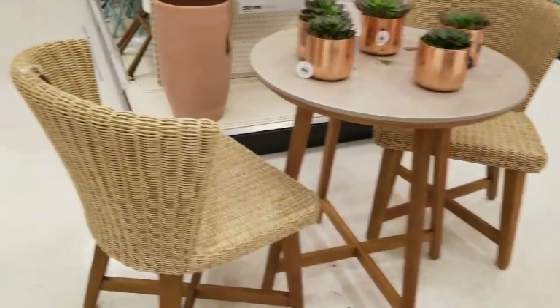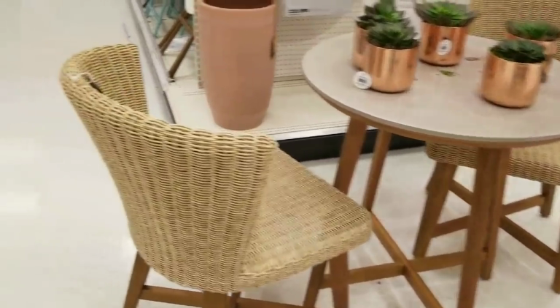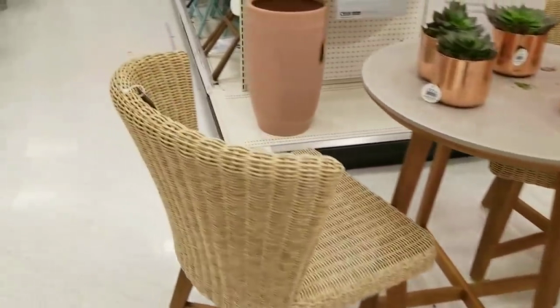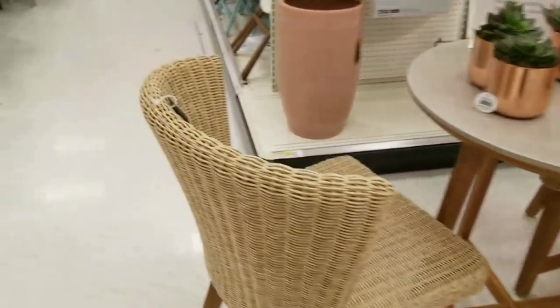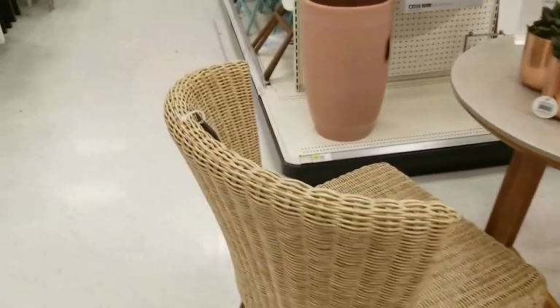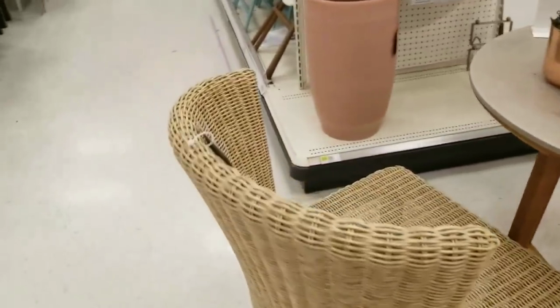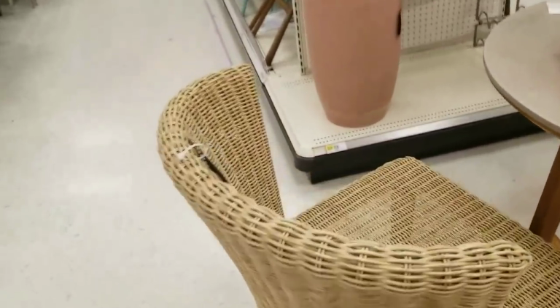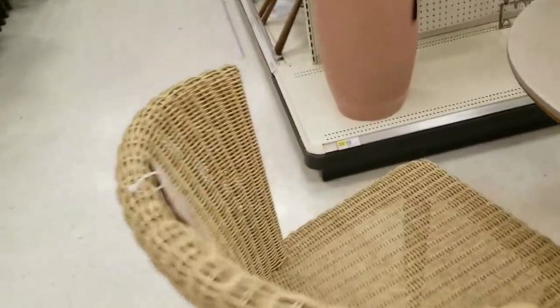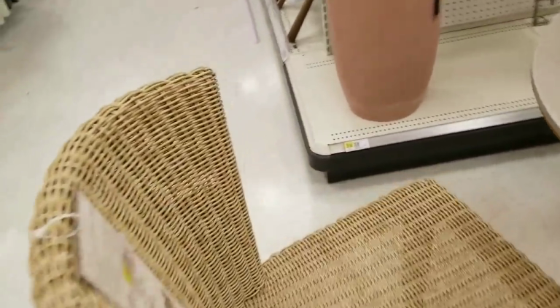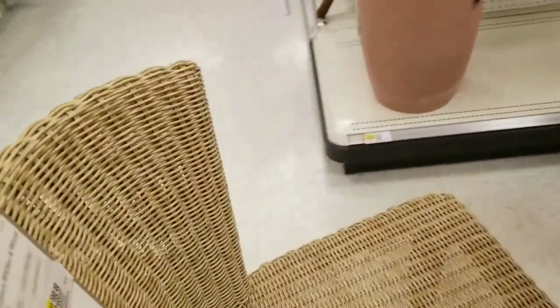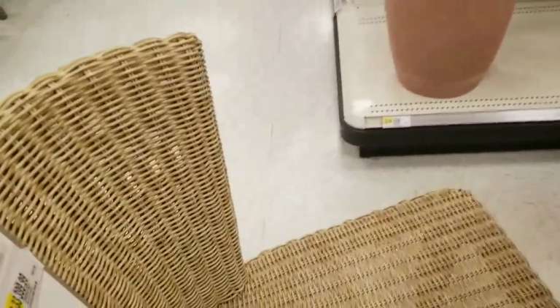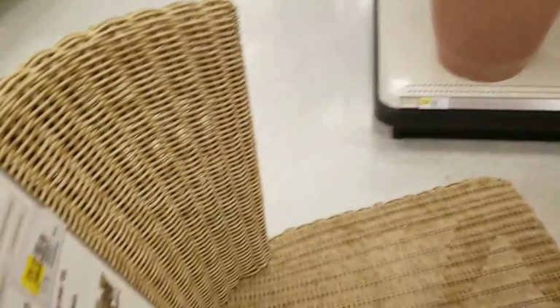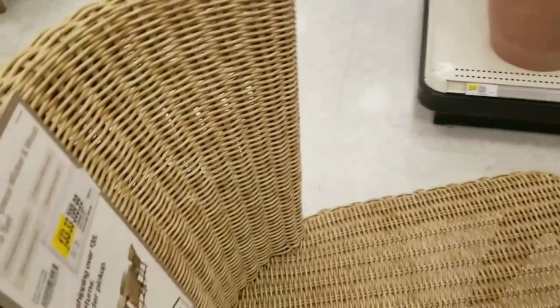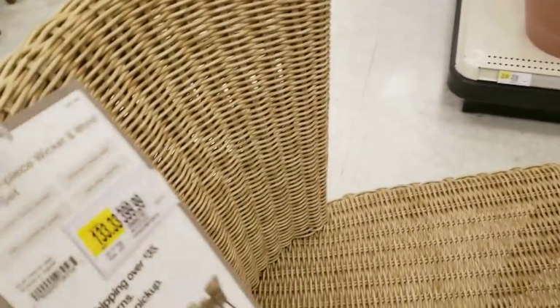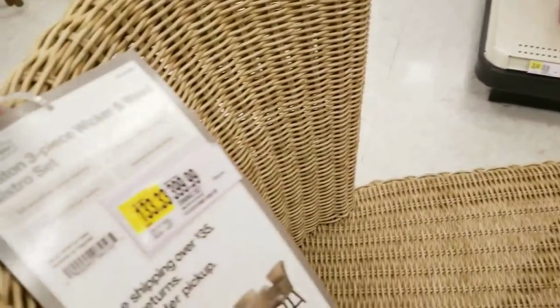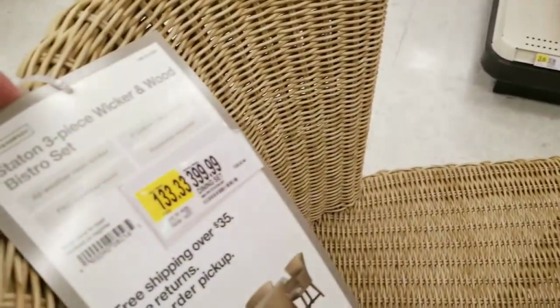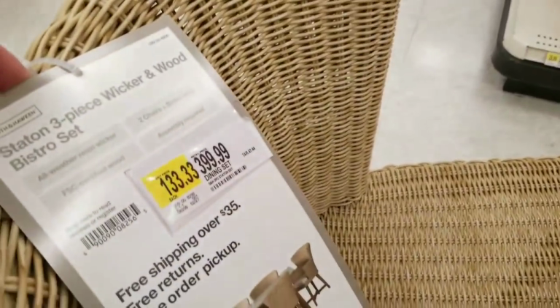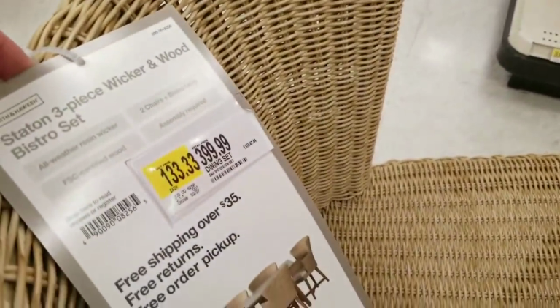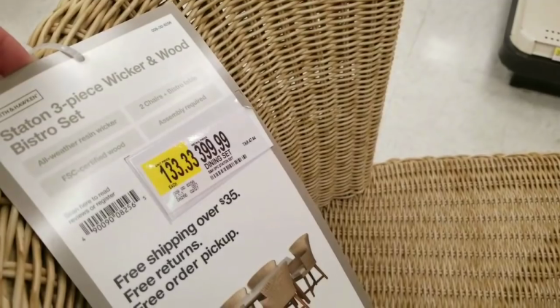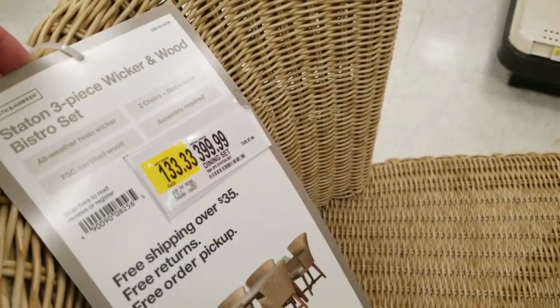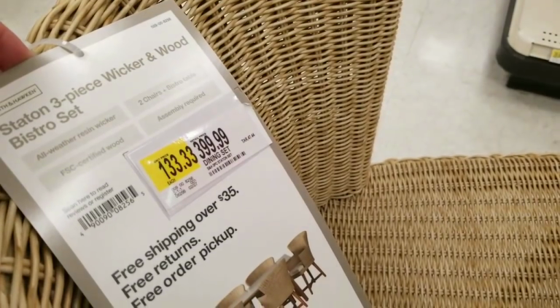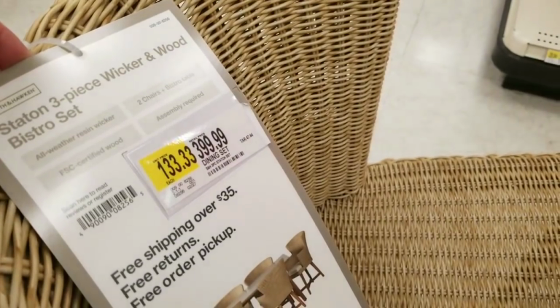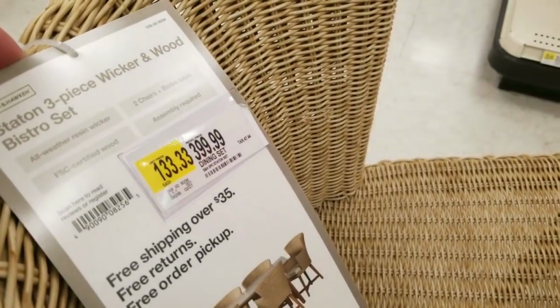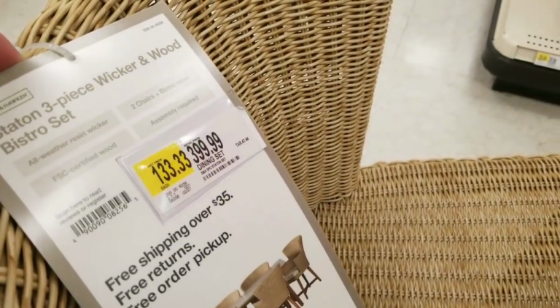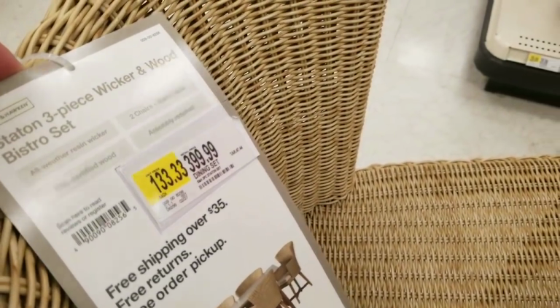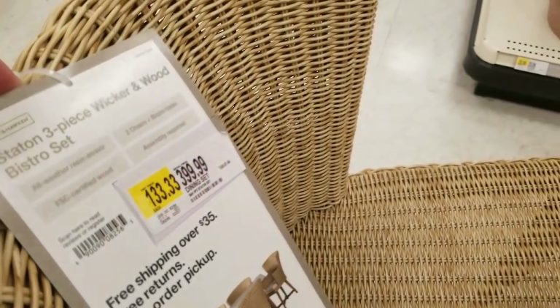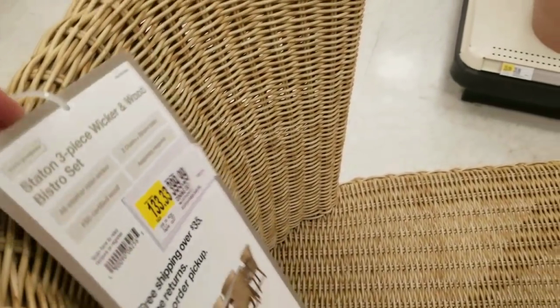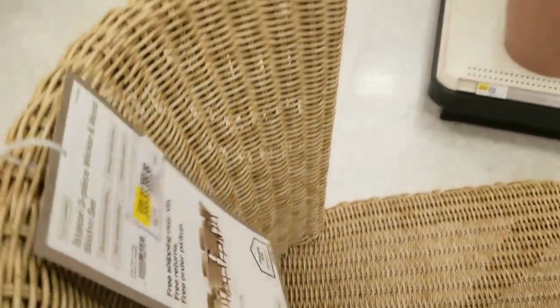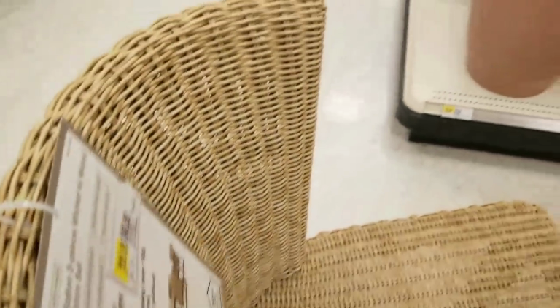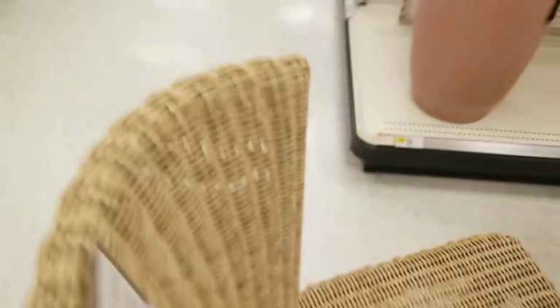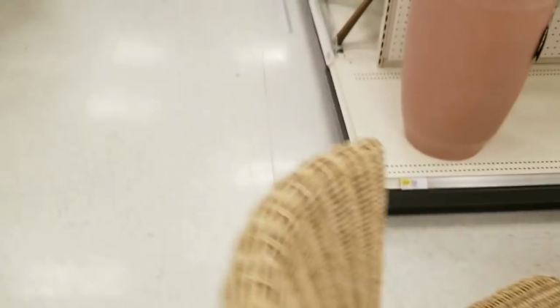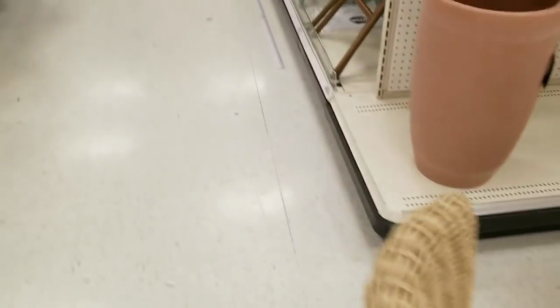This little set — the table and two chairs — is almost $400. I think that's kind of expensive for this set. I know it's kind of expensive for this set.